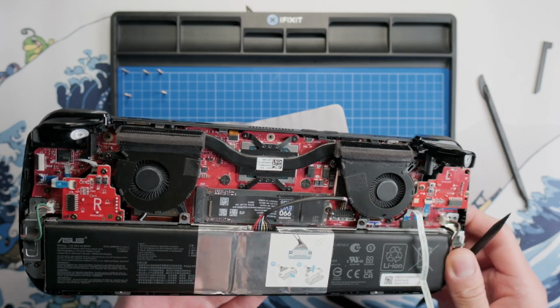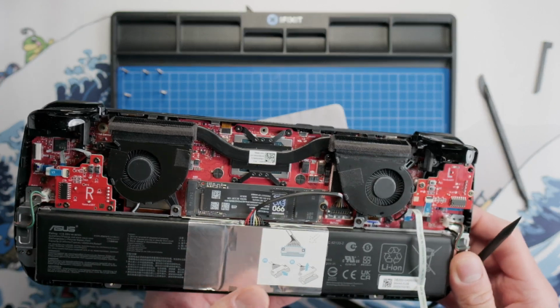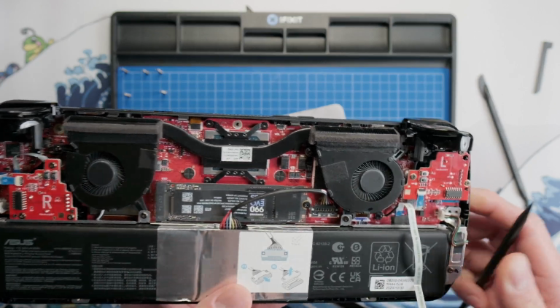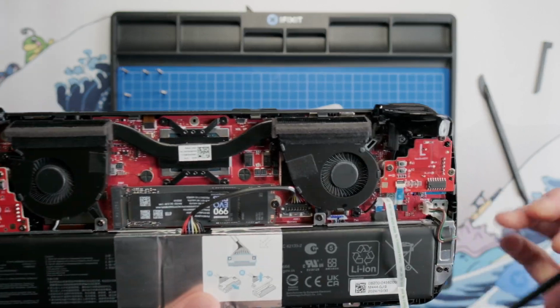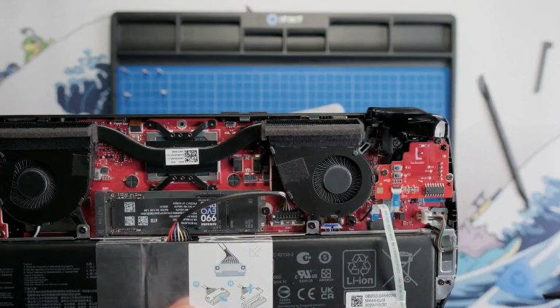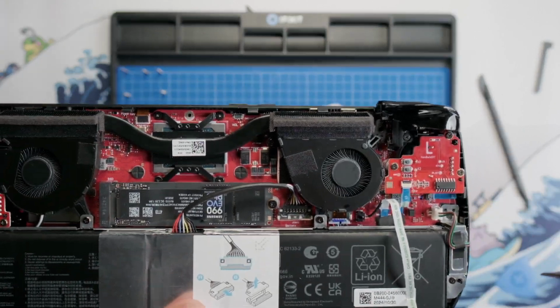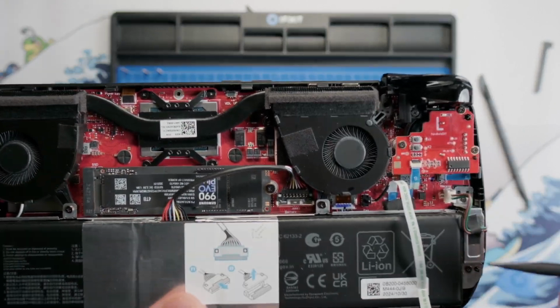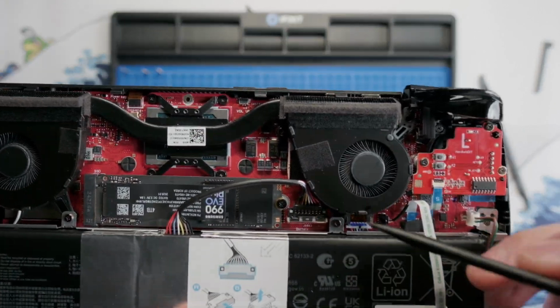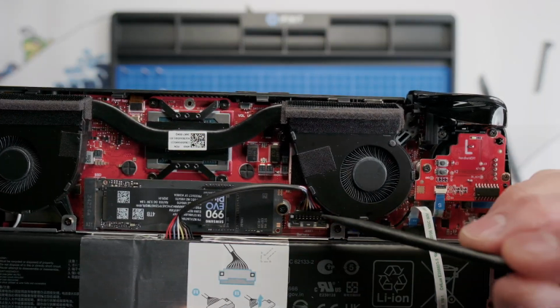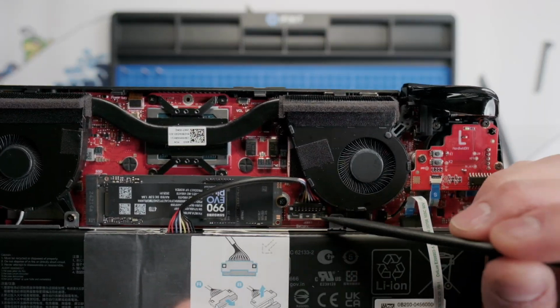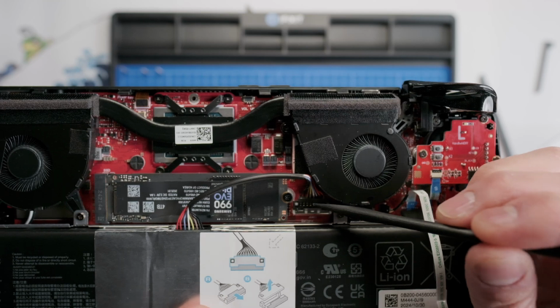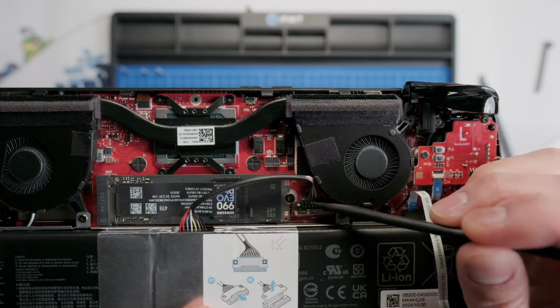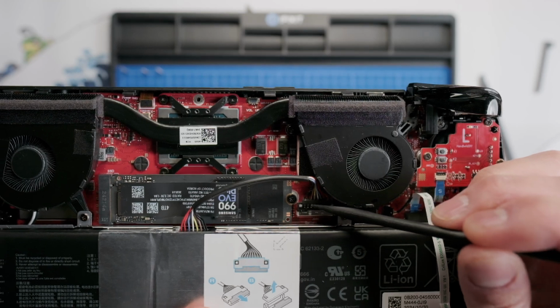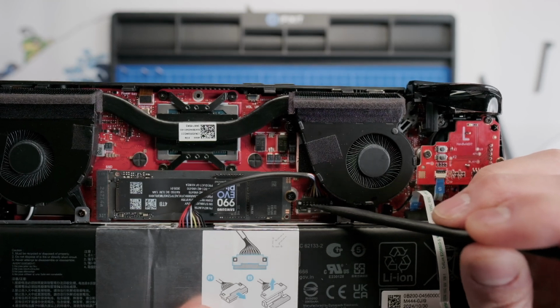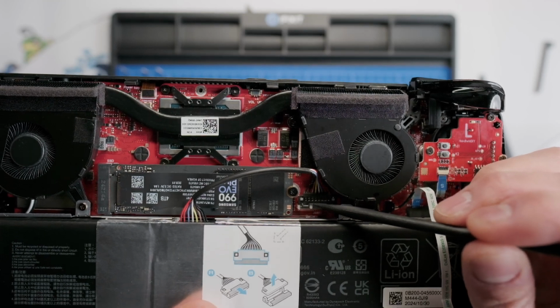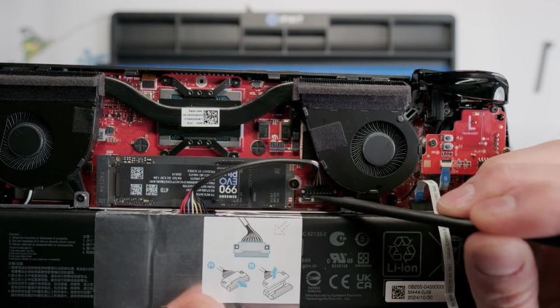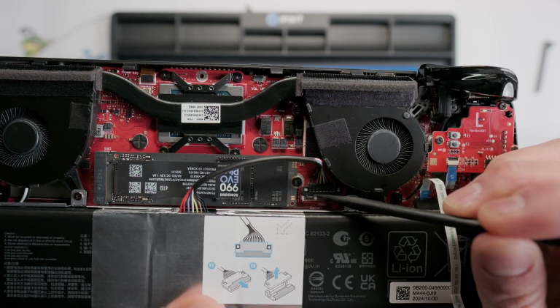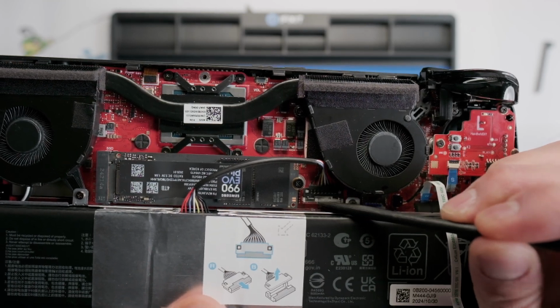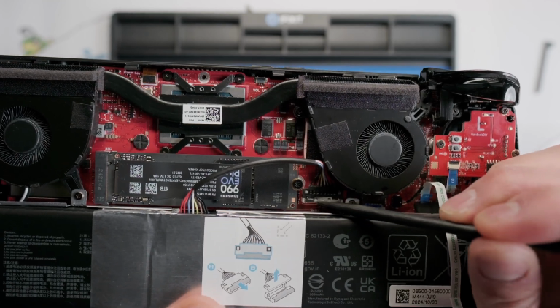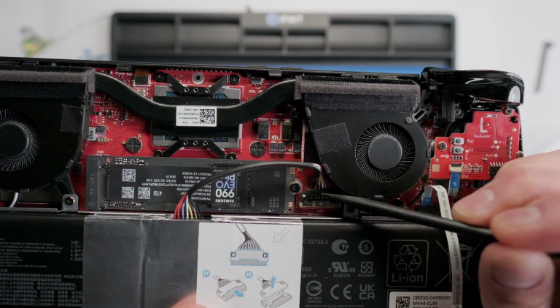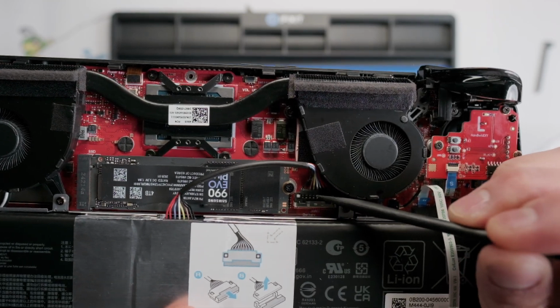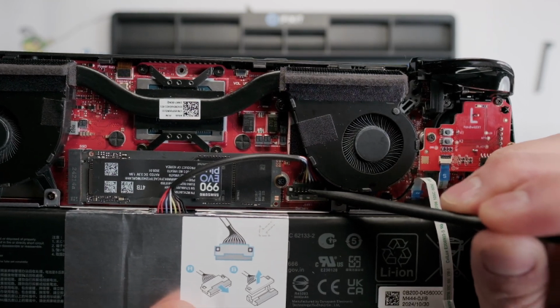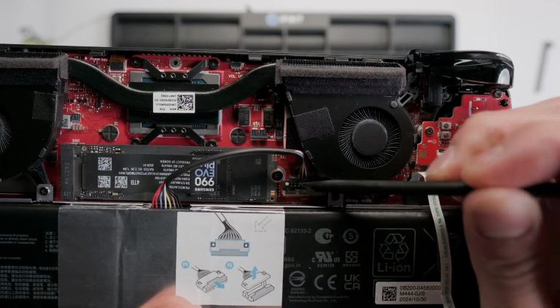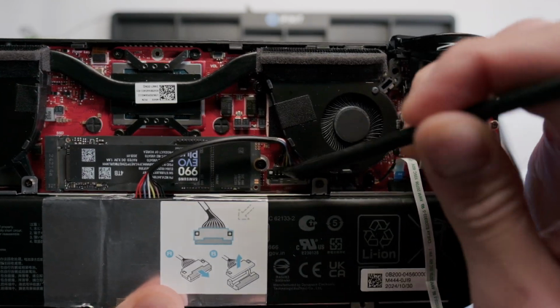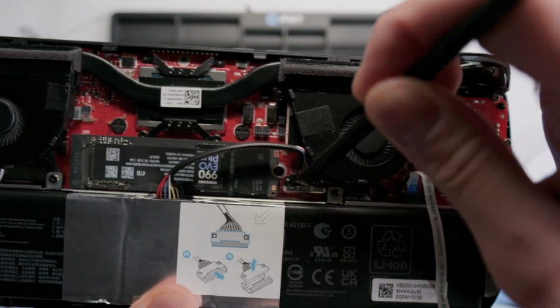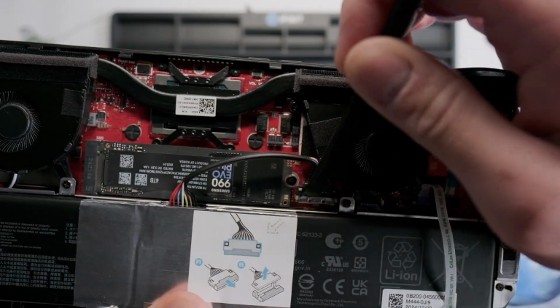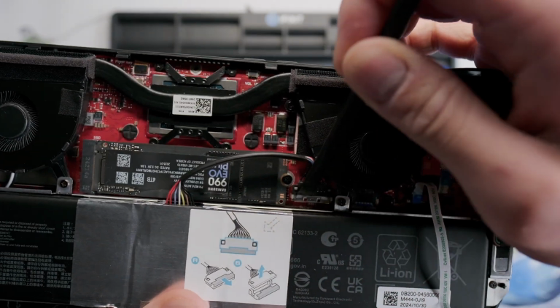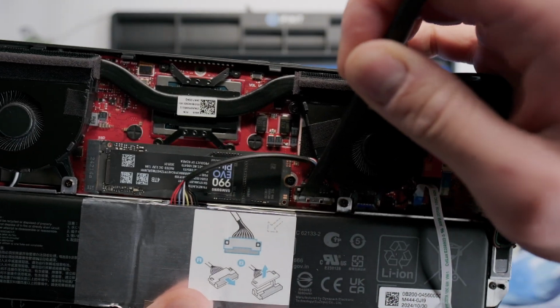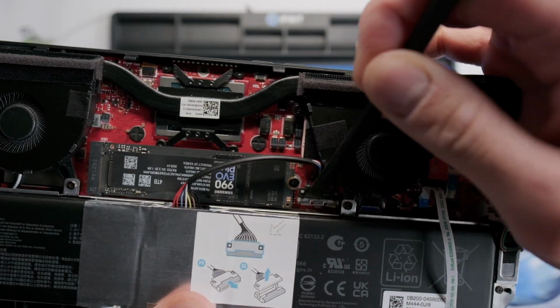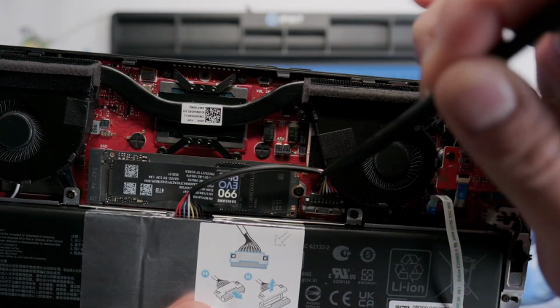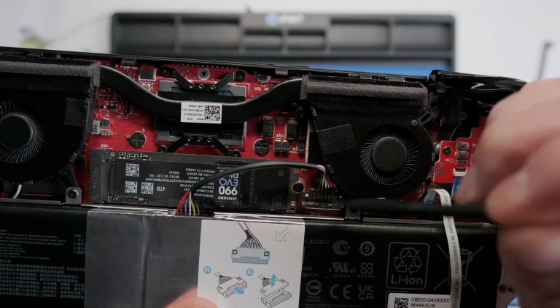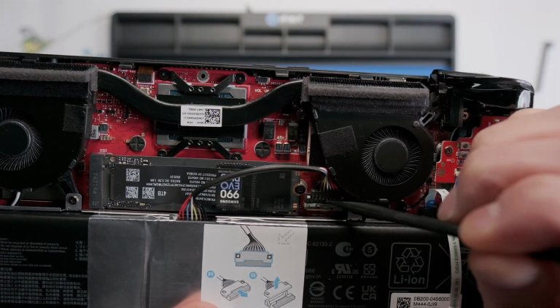To disconnect the battery, we can take our spudger and push down on the locking clip, and then grab the insulated part of the cable and pull straight out.